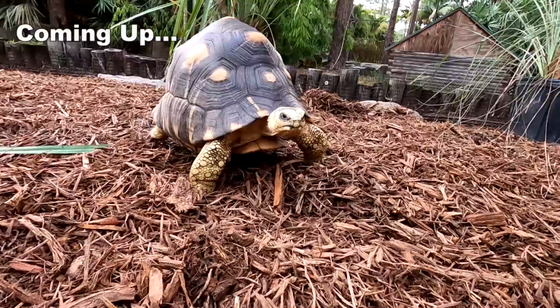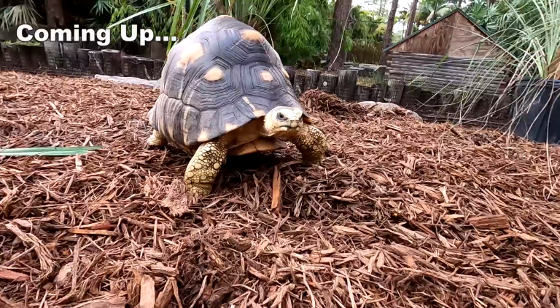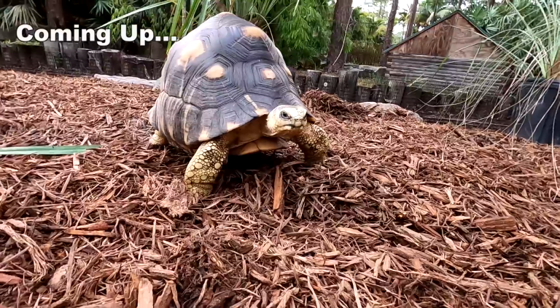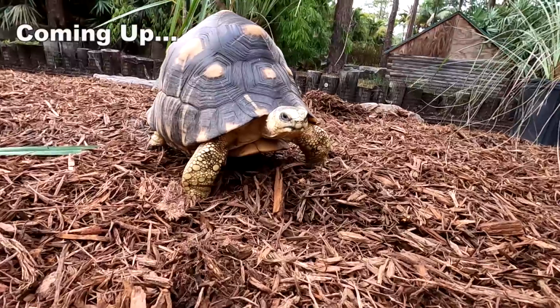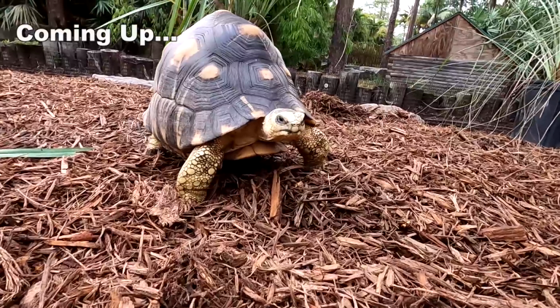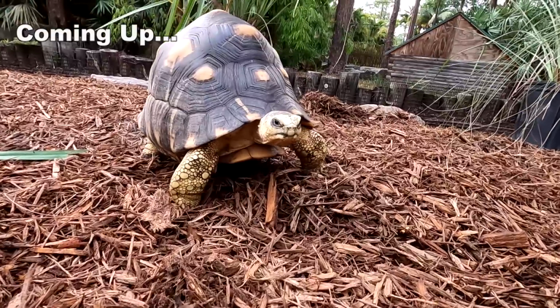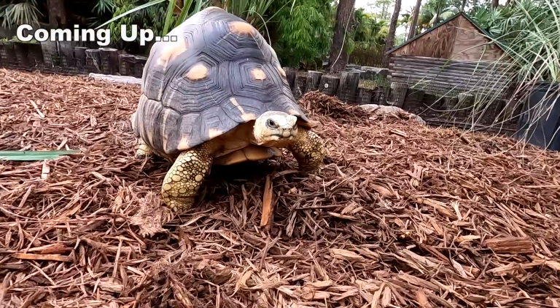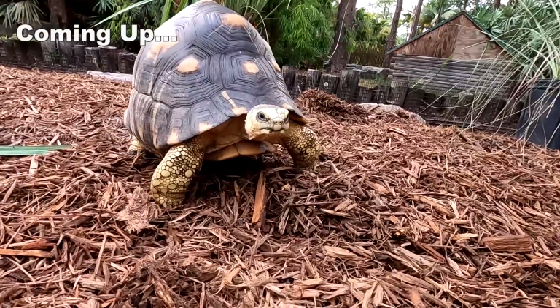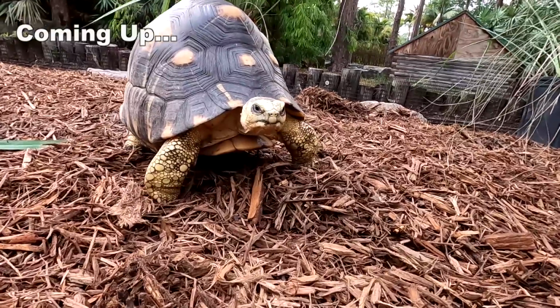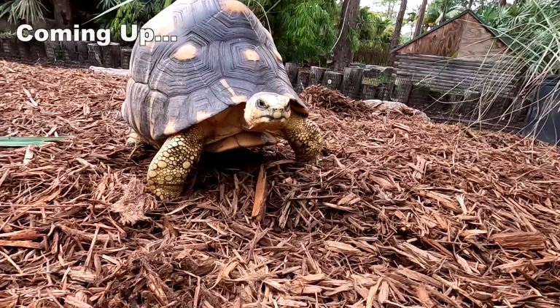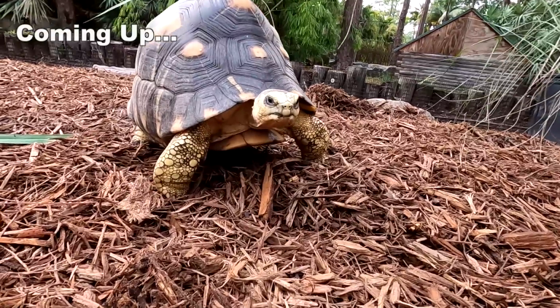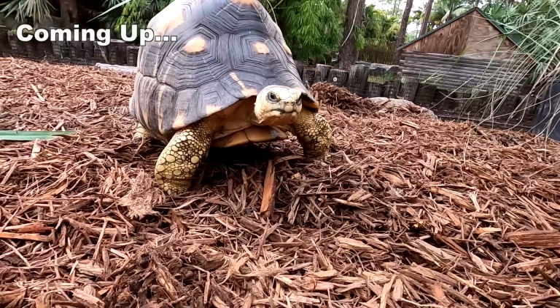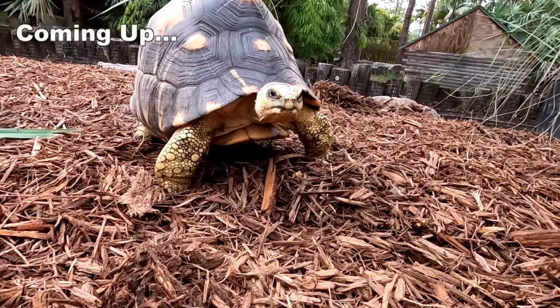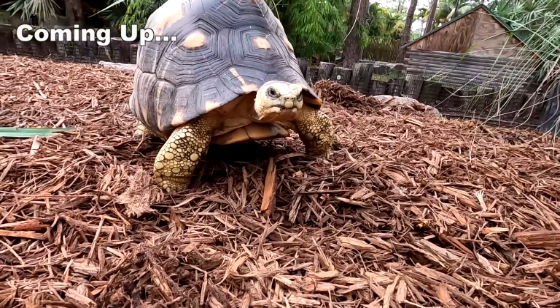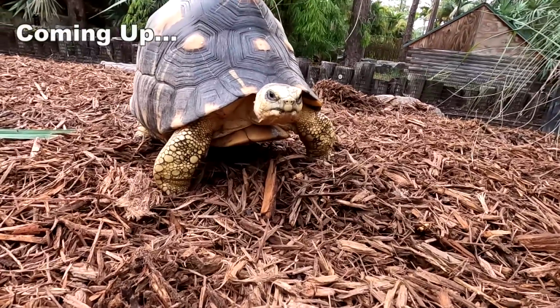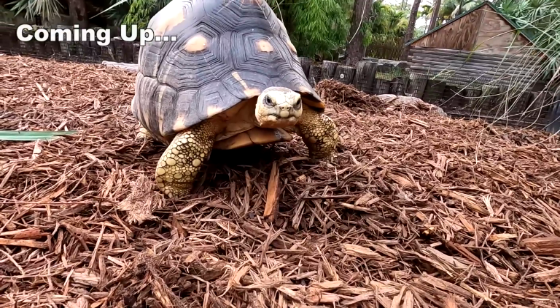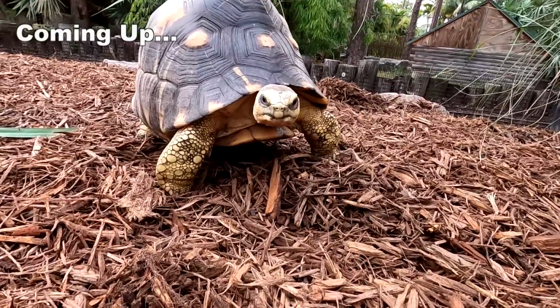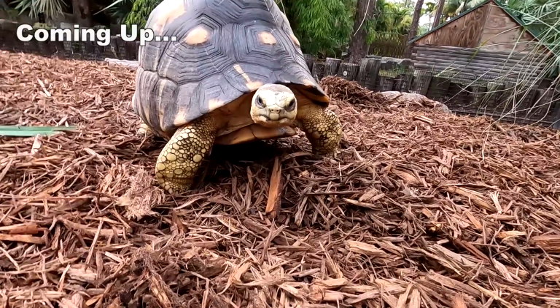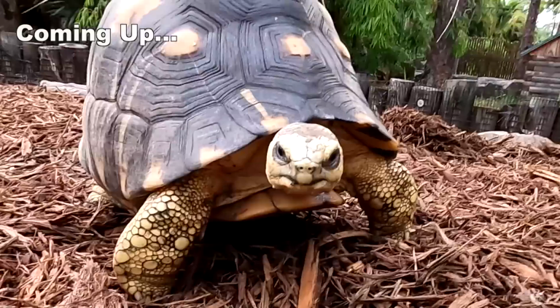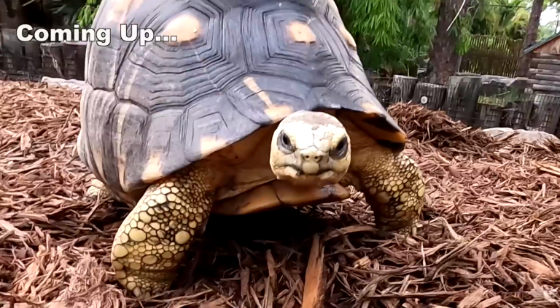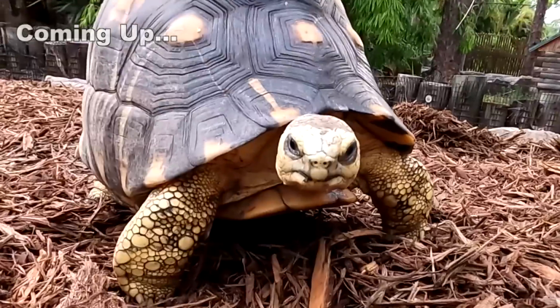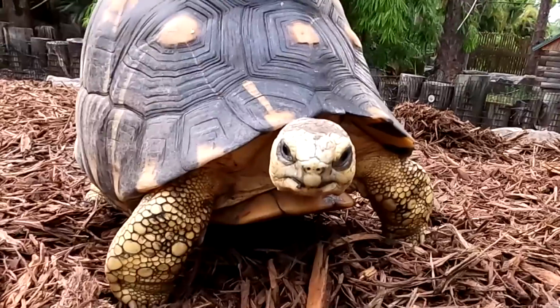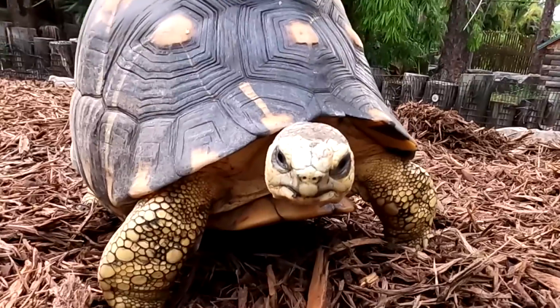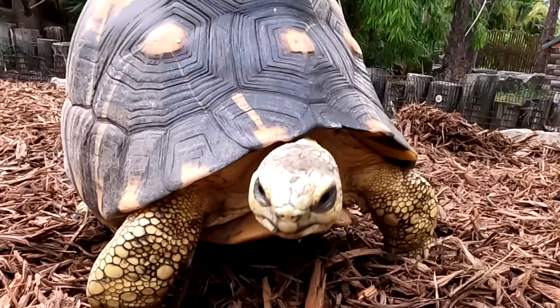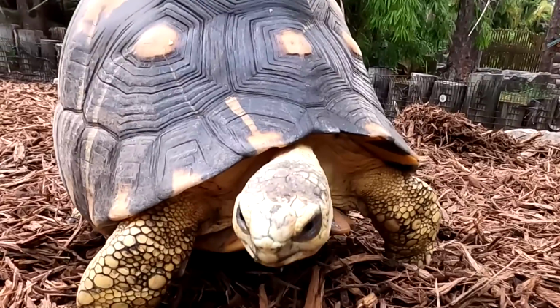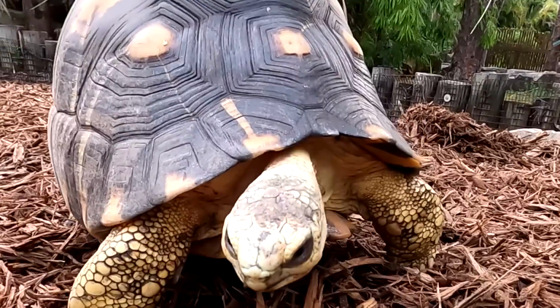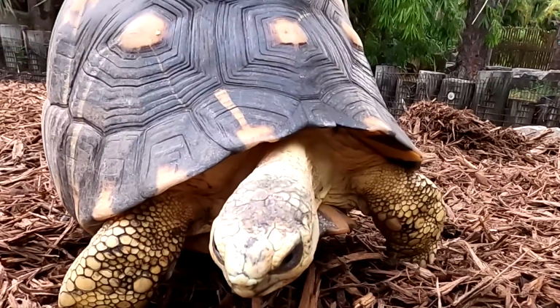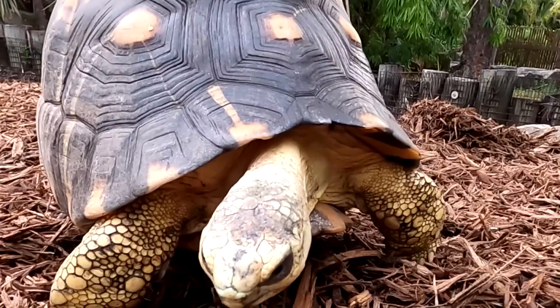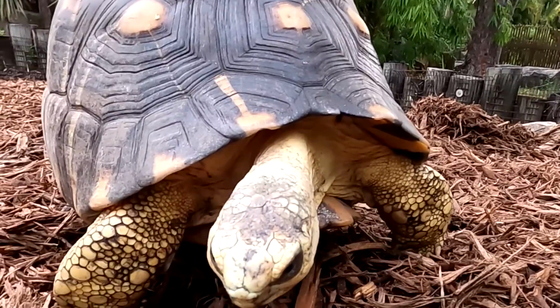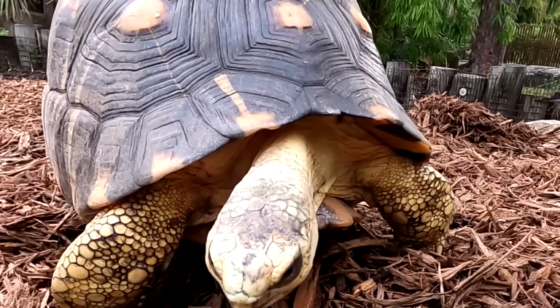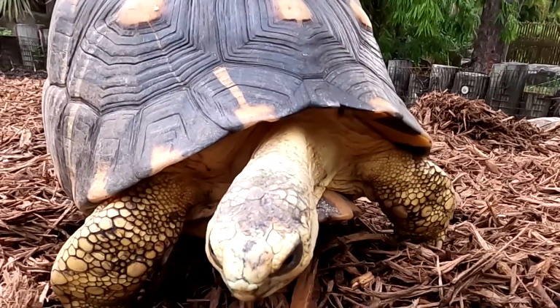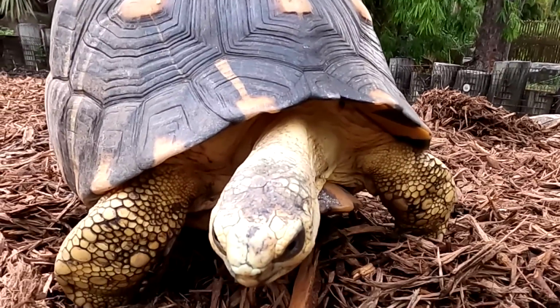Look at how beautiful she is. This one has the prettiest little face. I love her and I've come to know these animals.